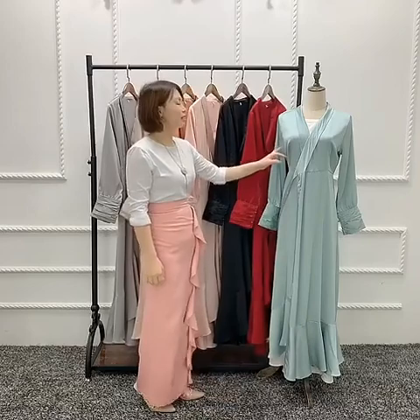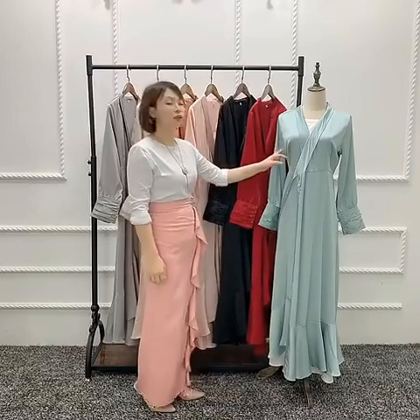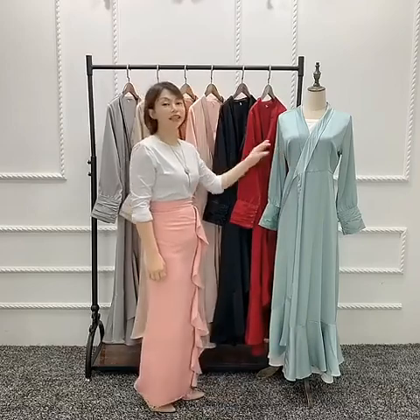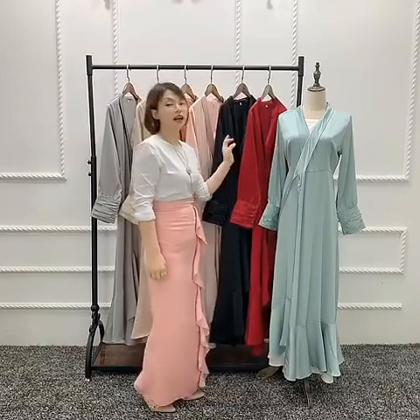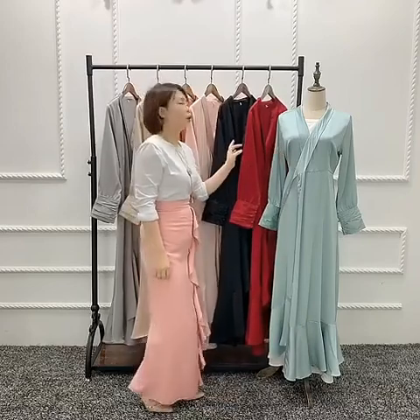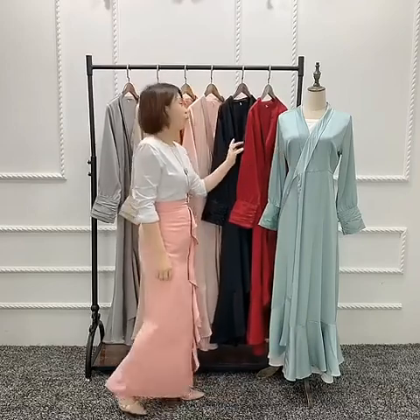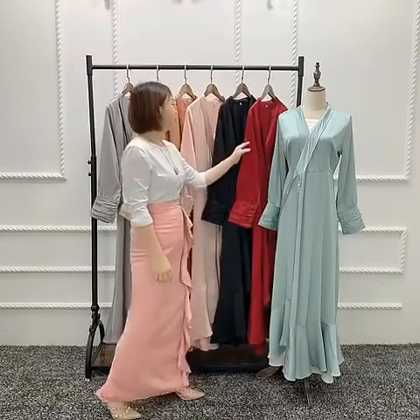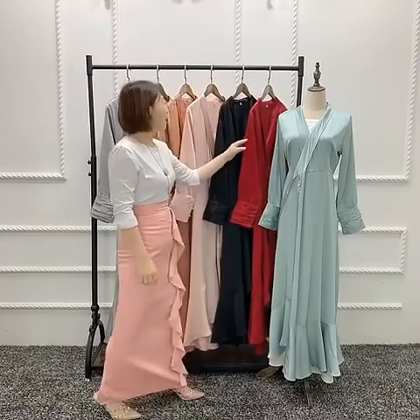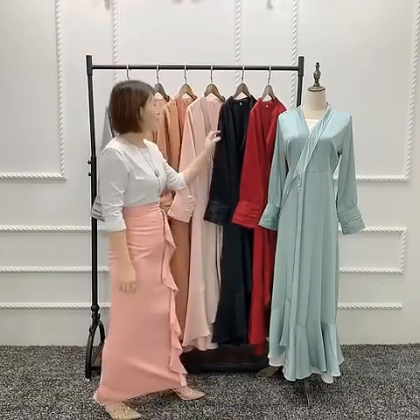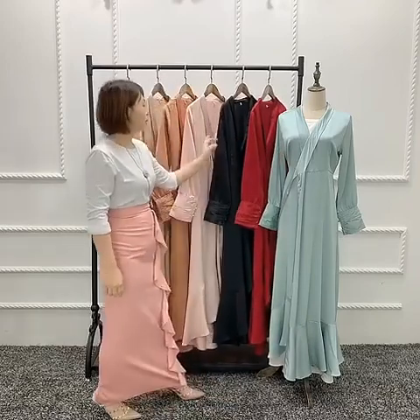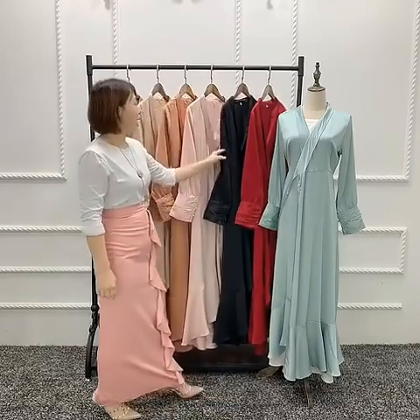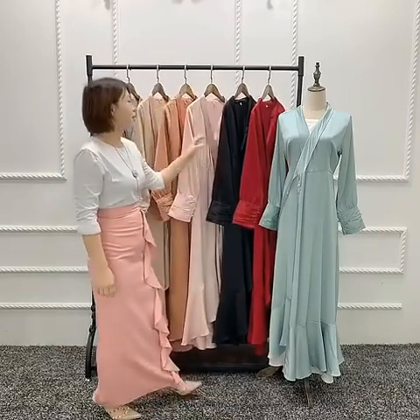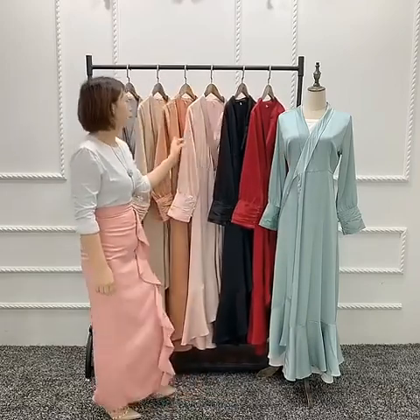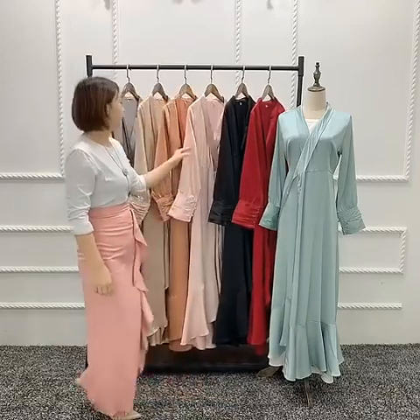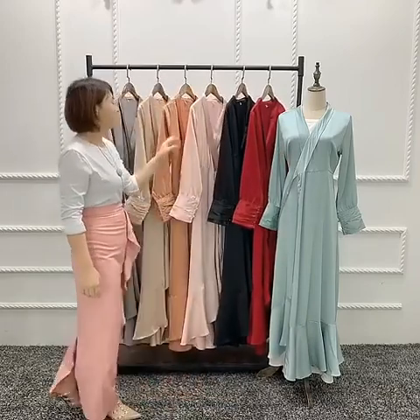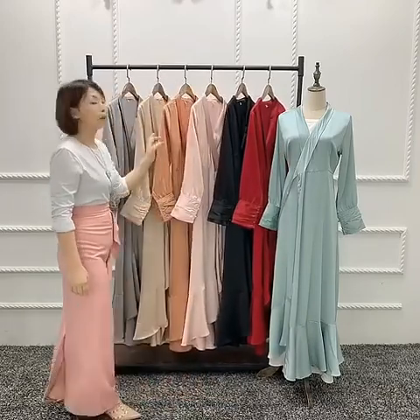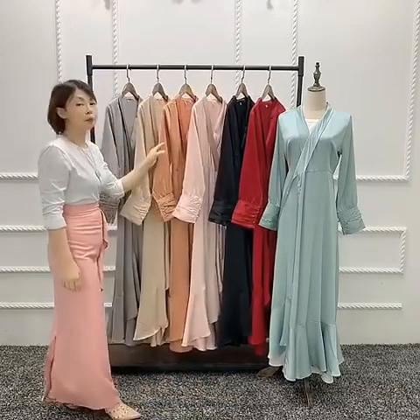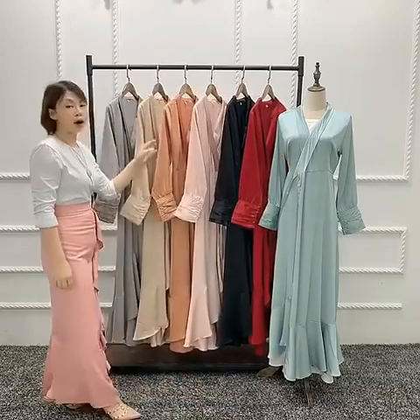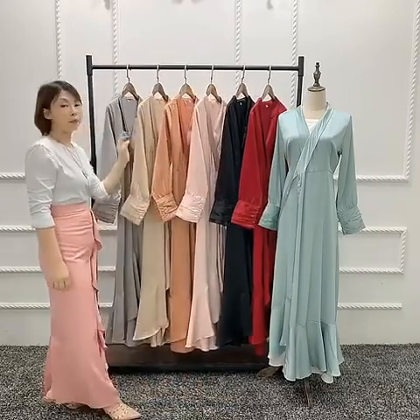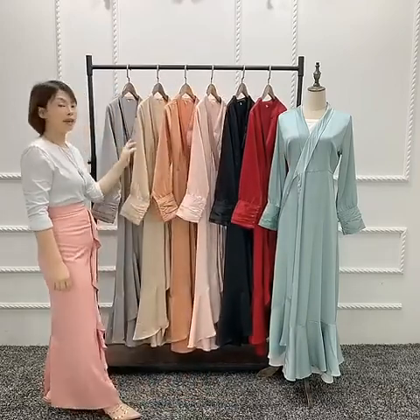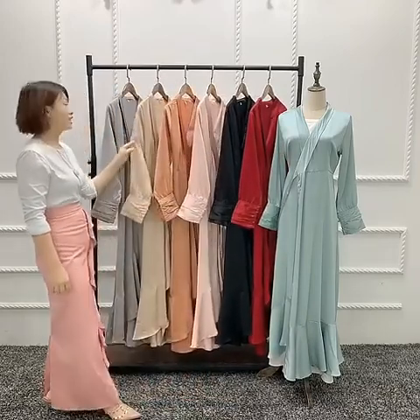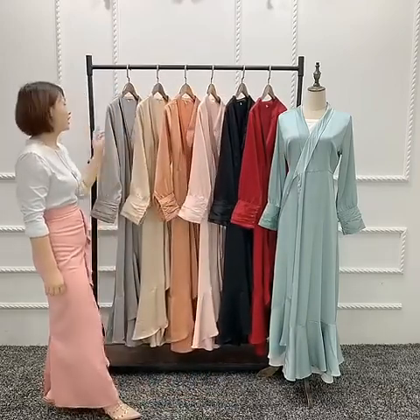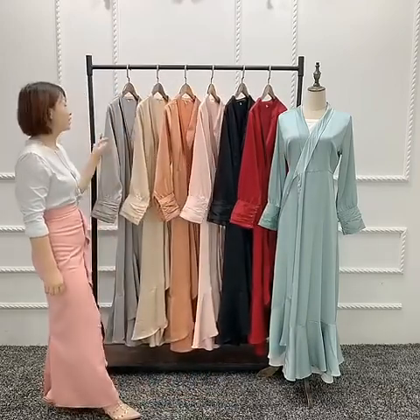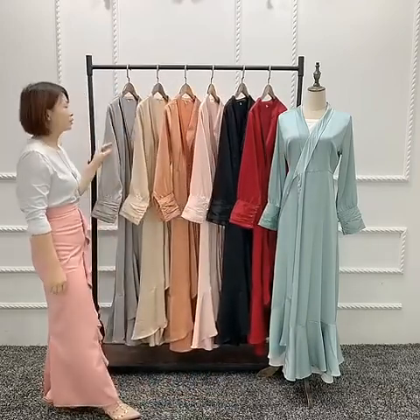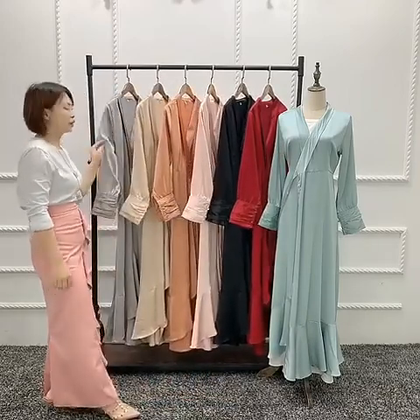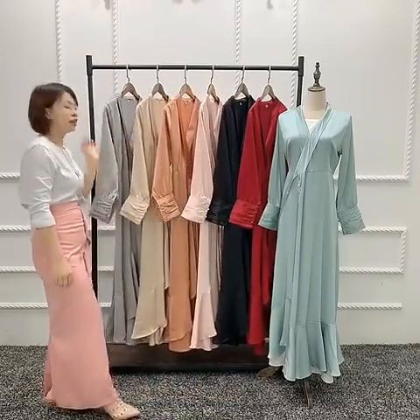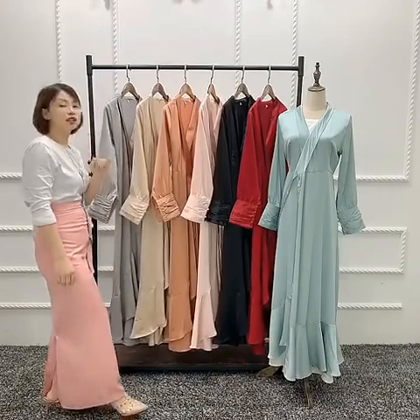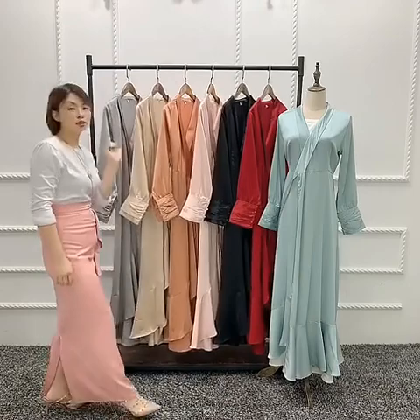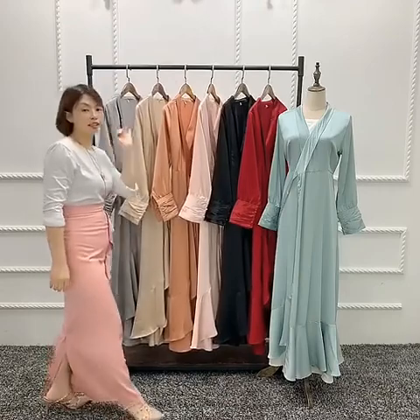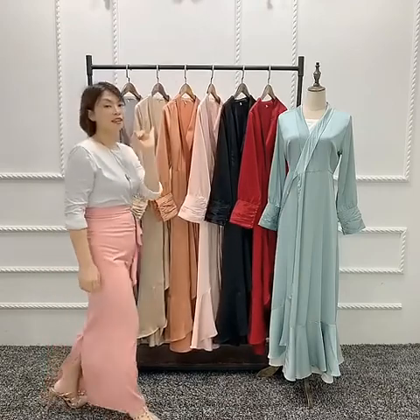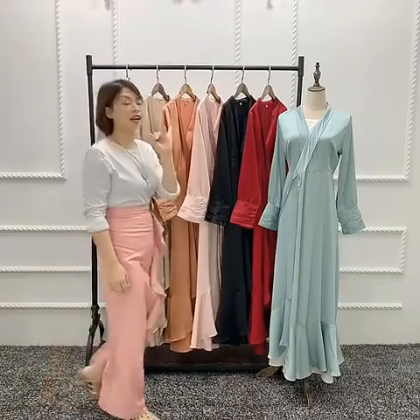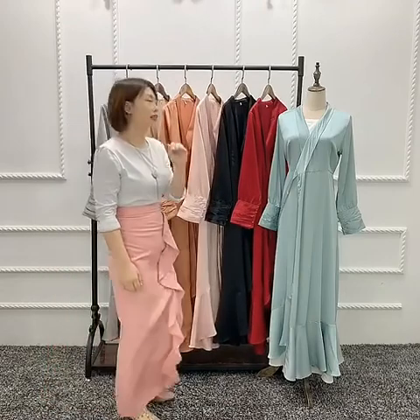Mint green, white, red, black, pink, brown, beige and green — two to seven colors.